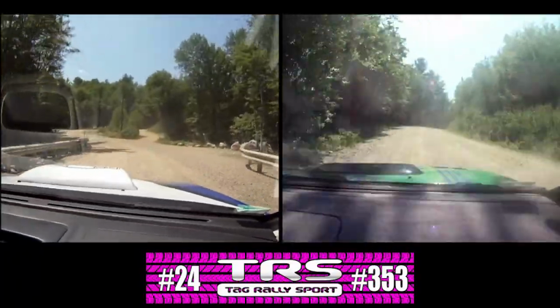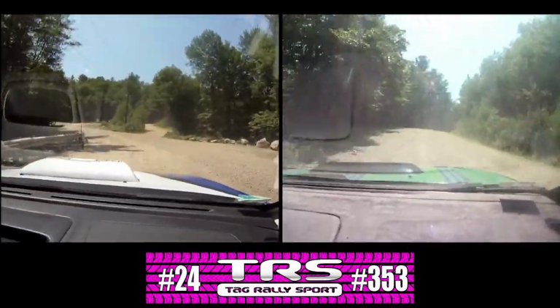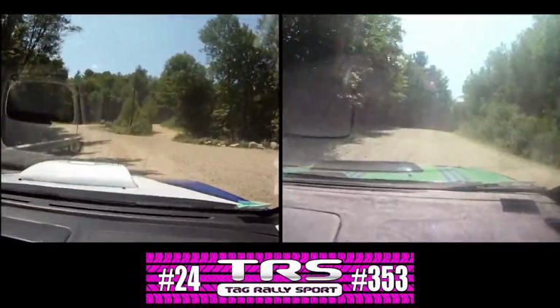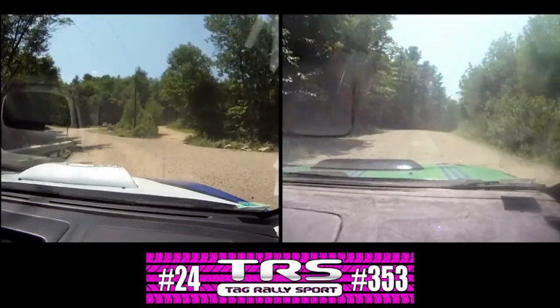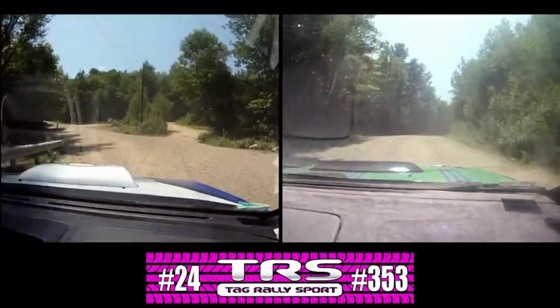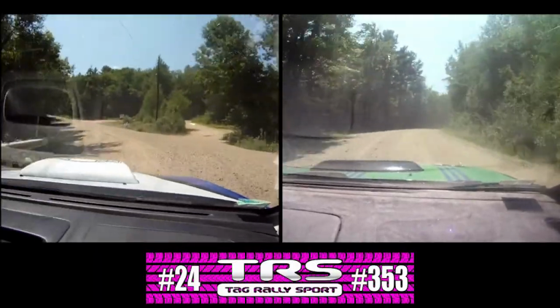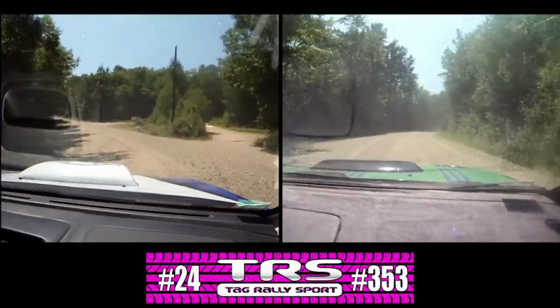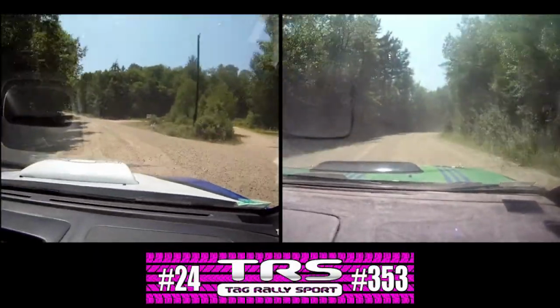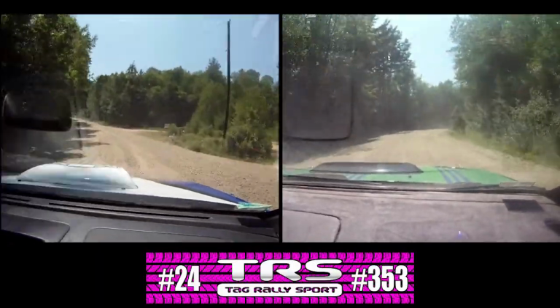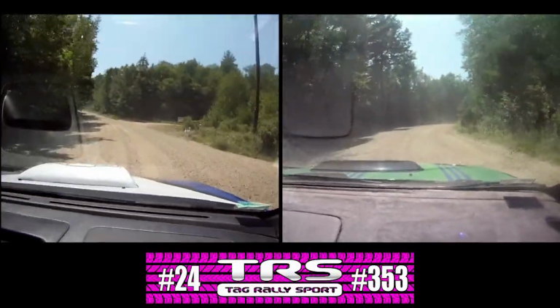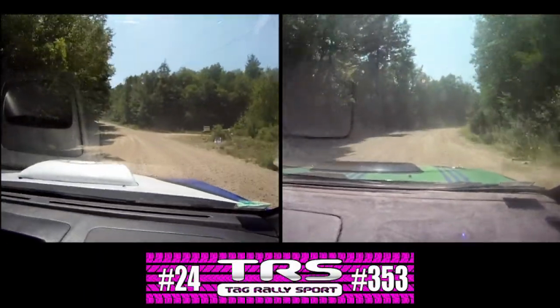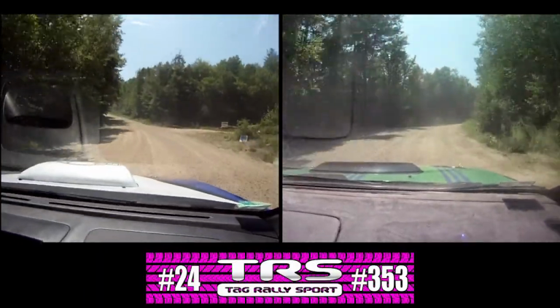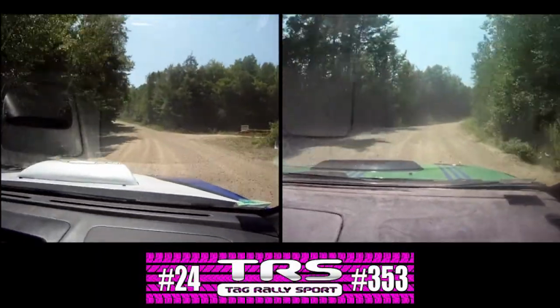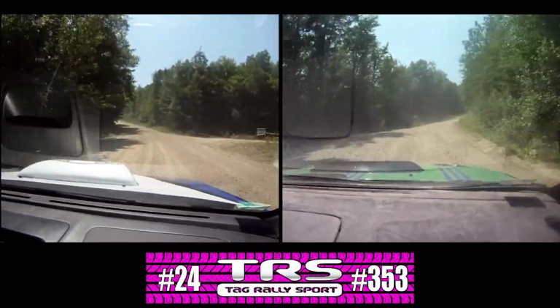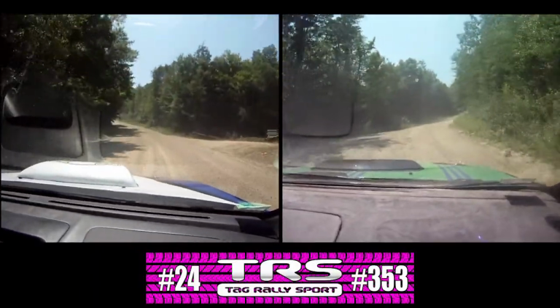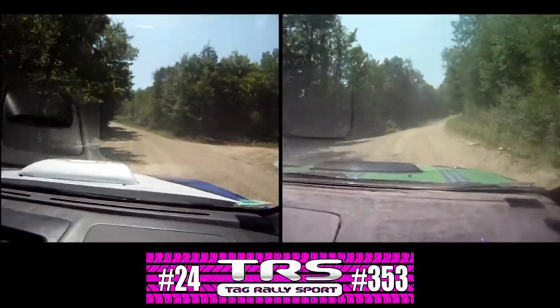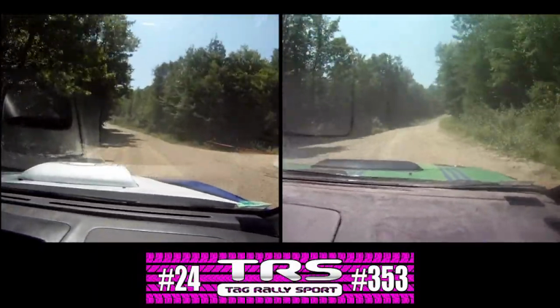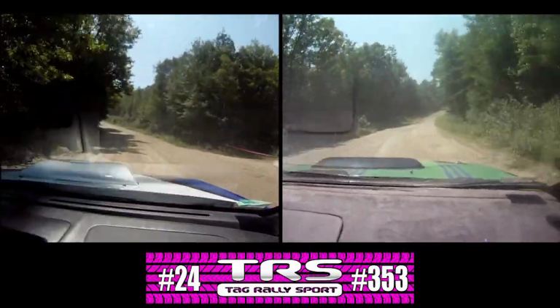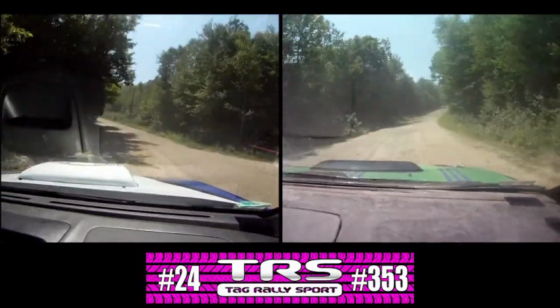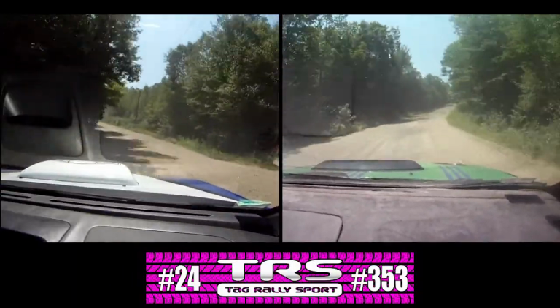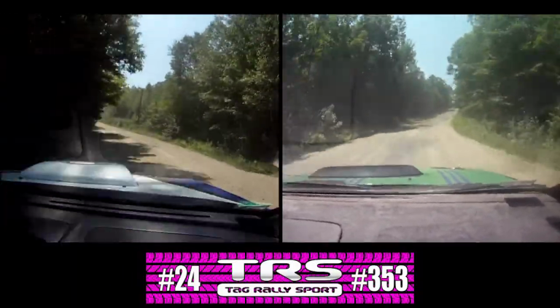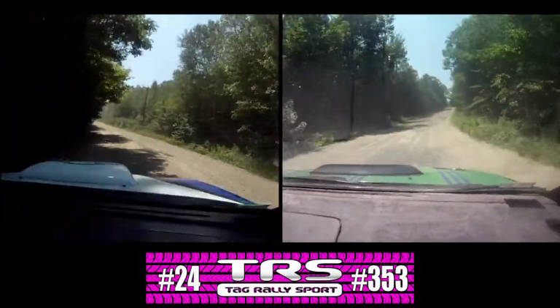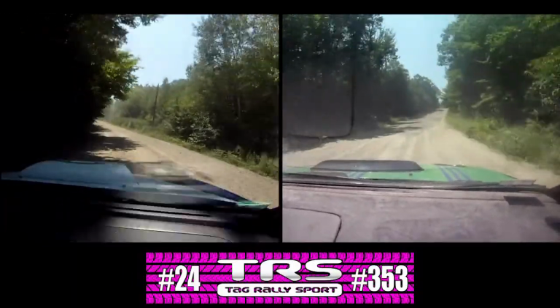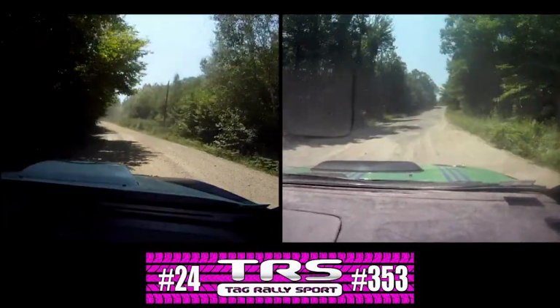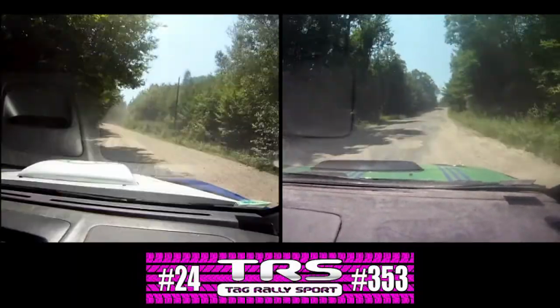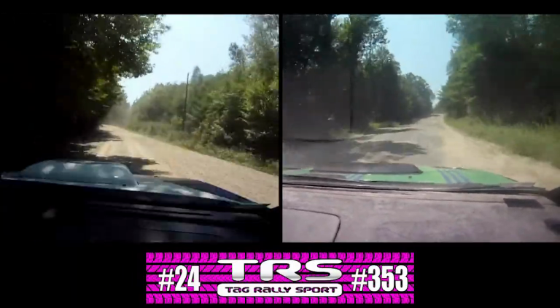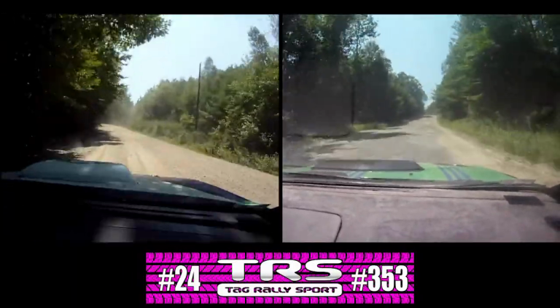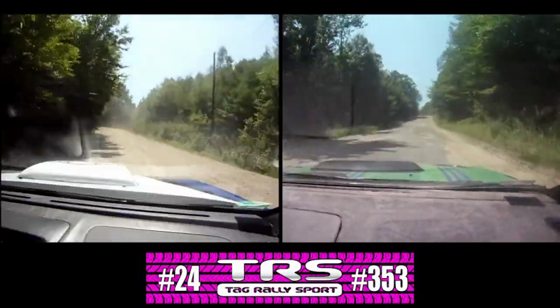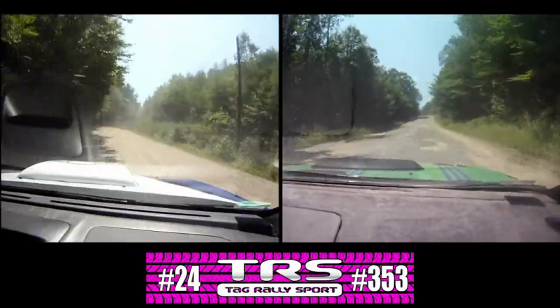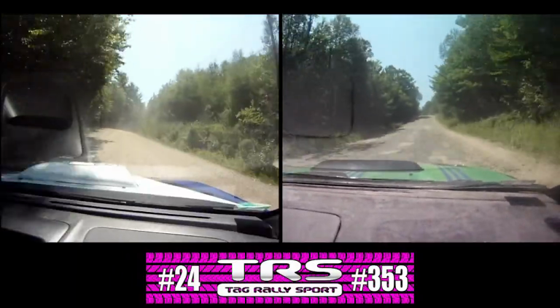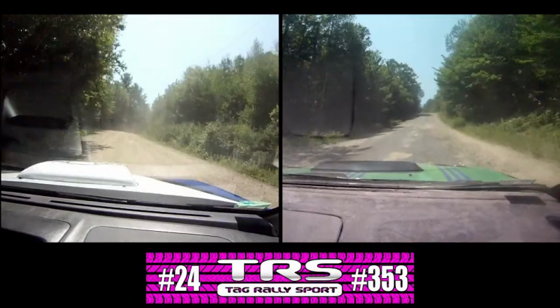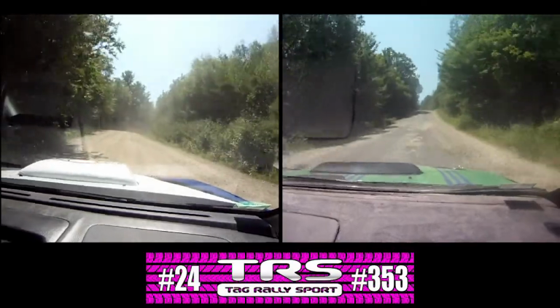Stay left over long crest, 150, jump dirt, 100. Hold on, tarmac. Tarmac, rough, 100.